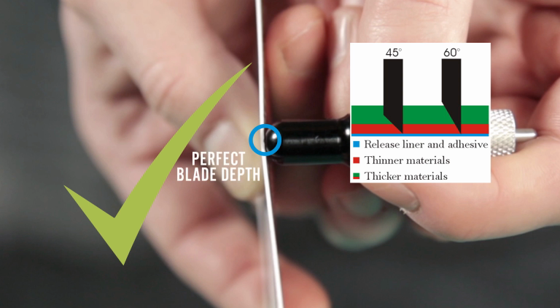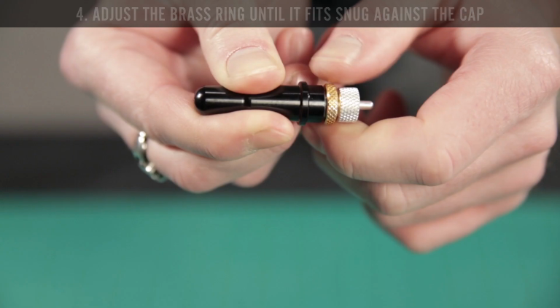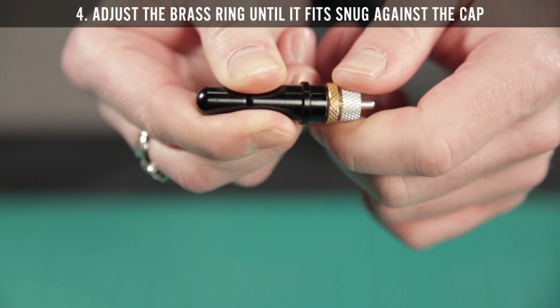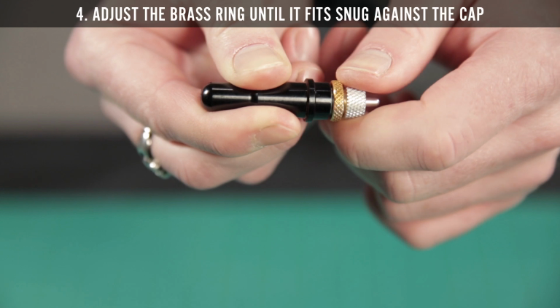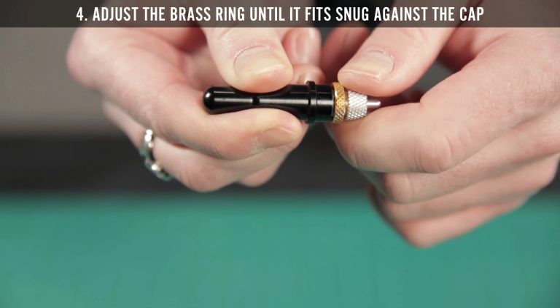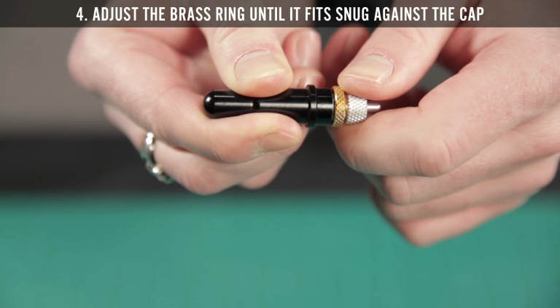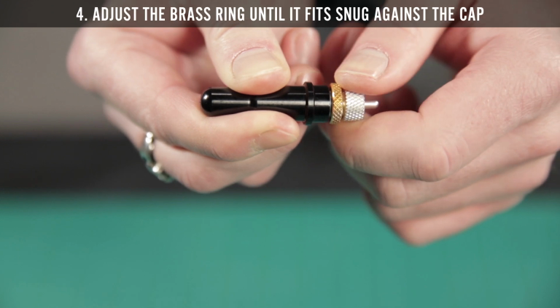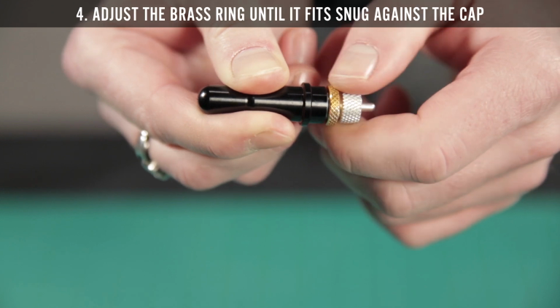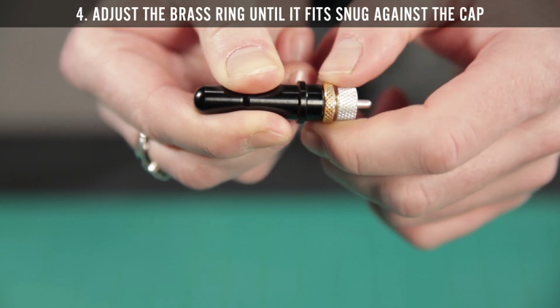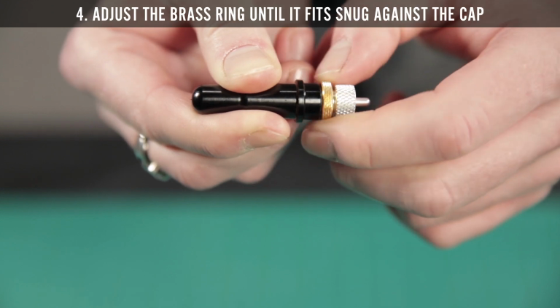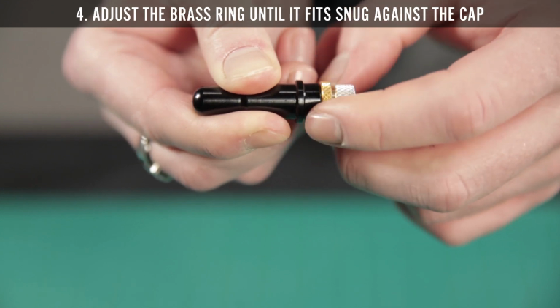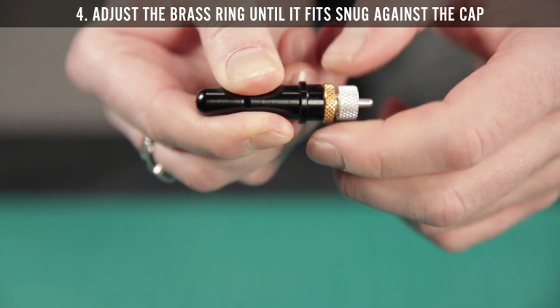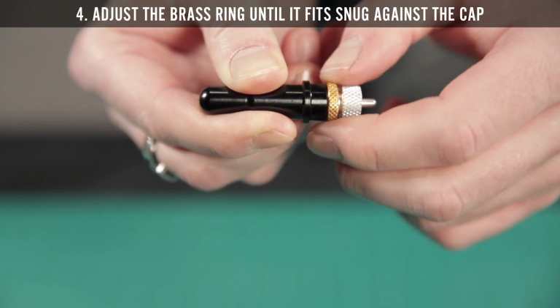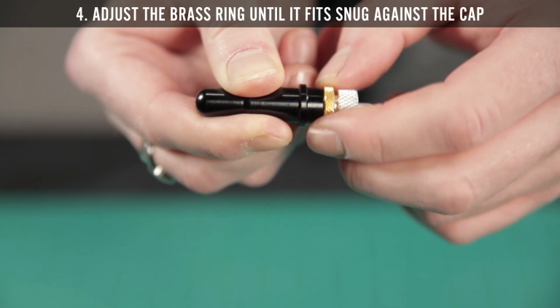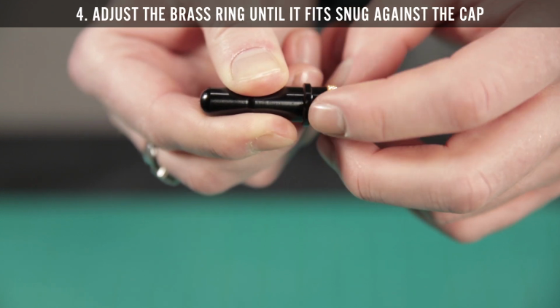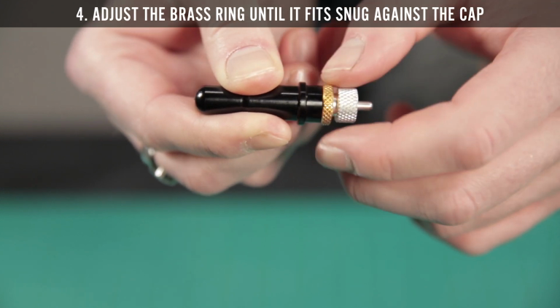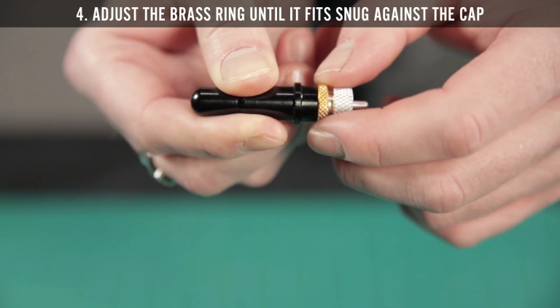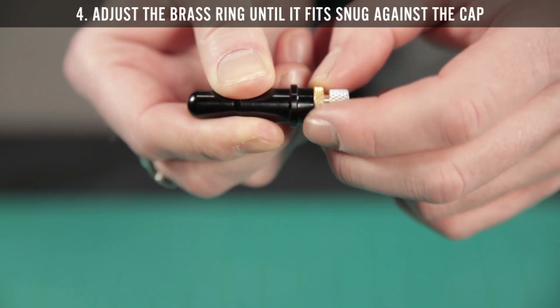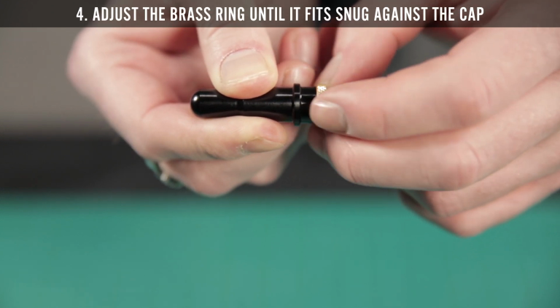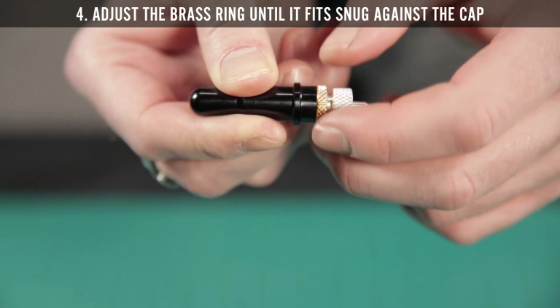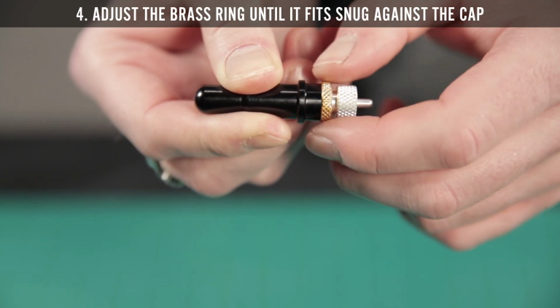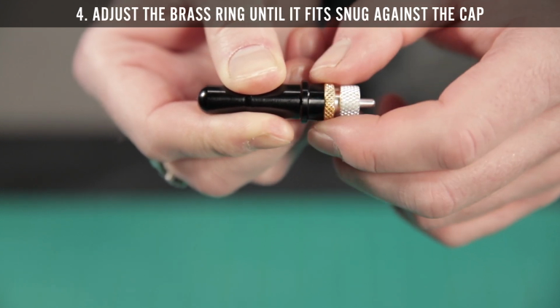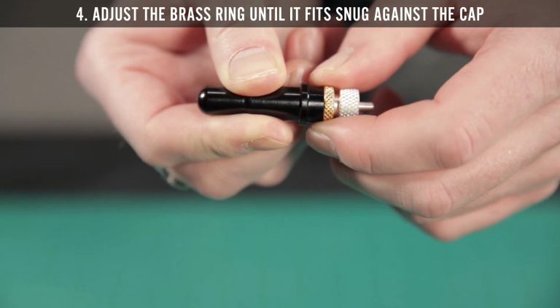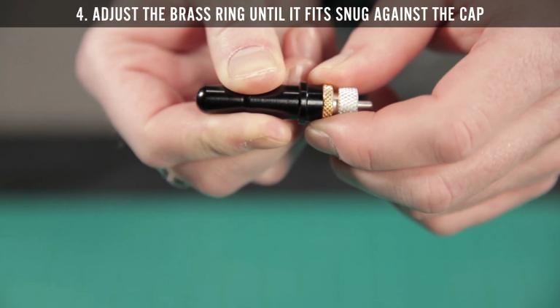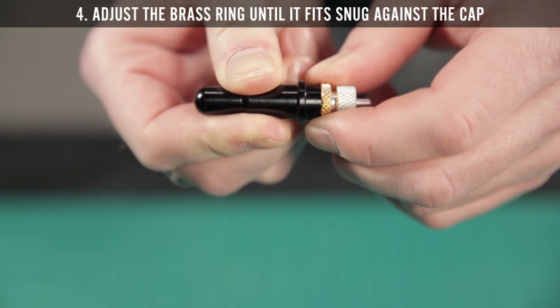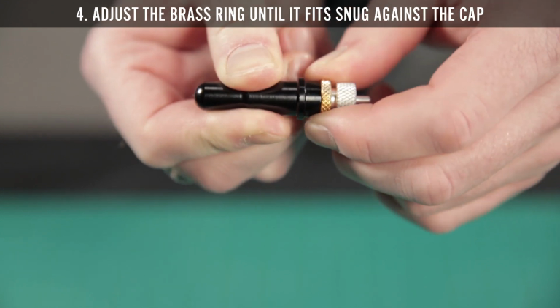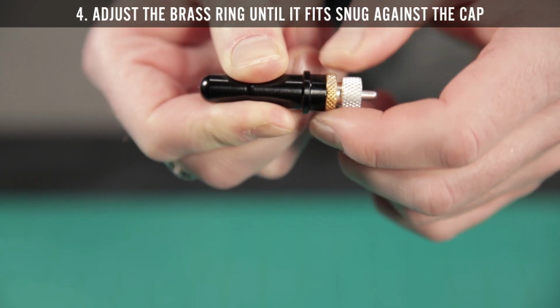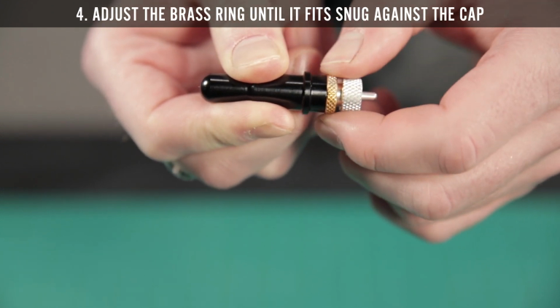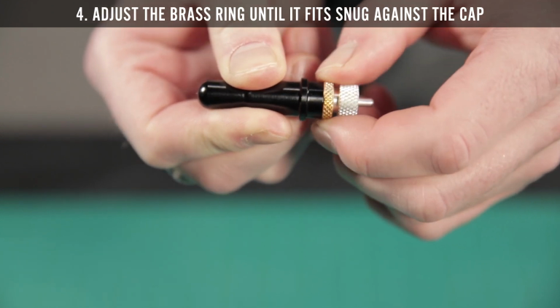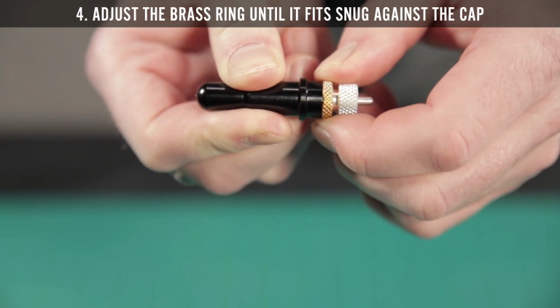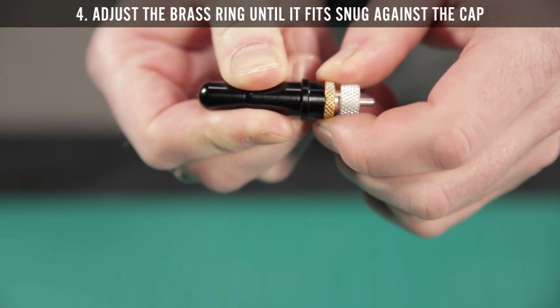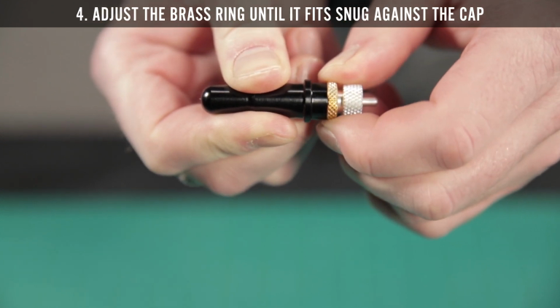Step 4: Adjust the brass ring until it fits snug against the cap. This will lock the blade in place.